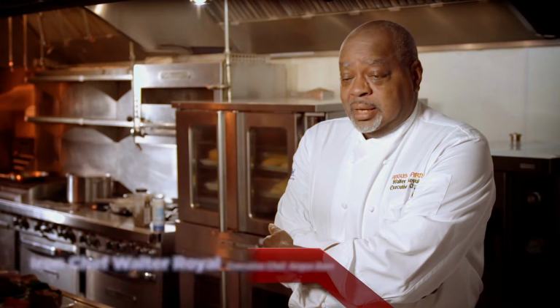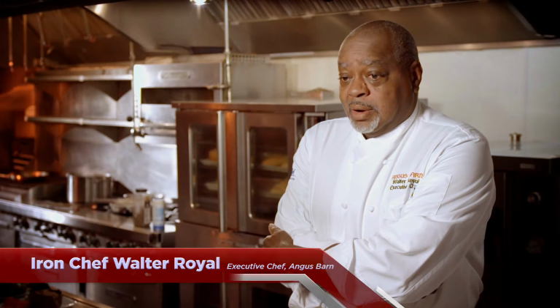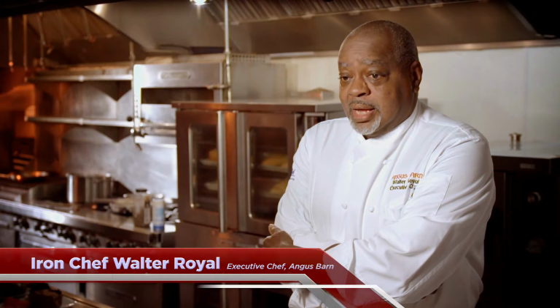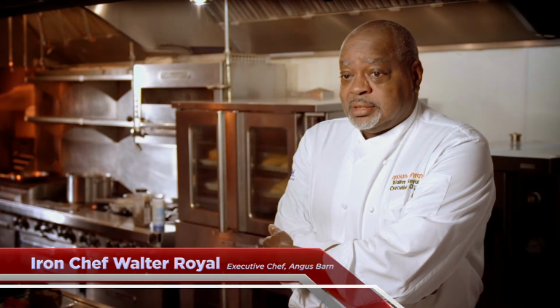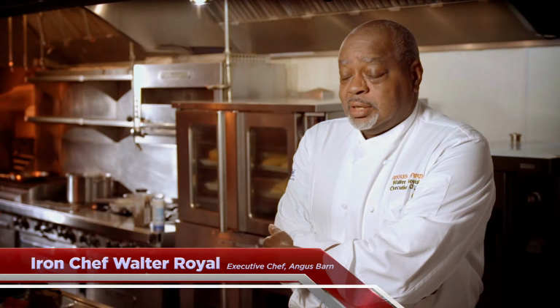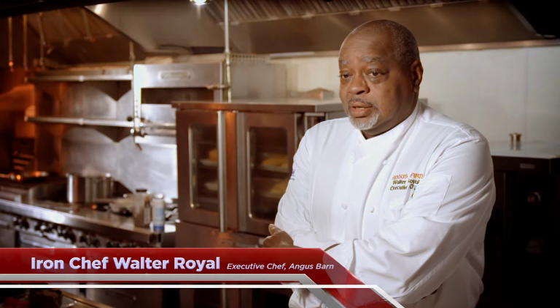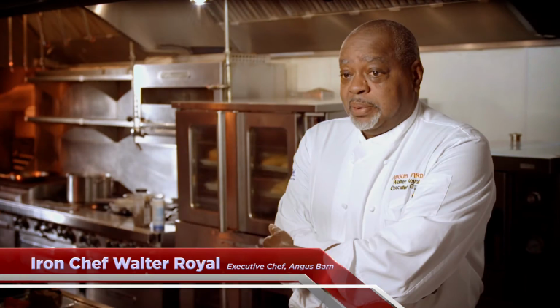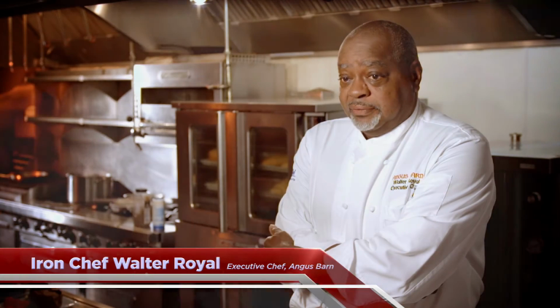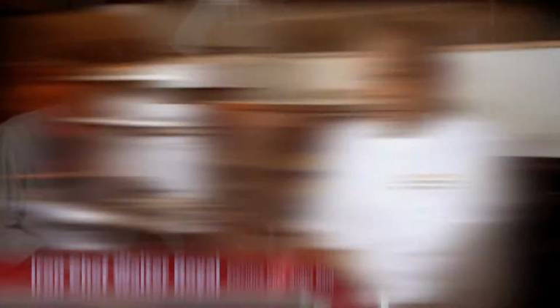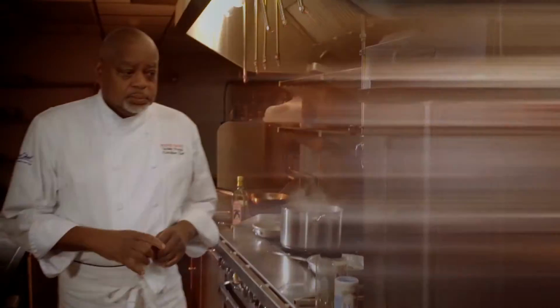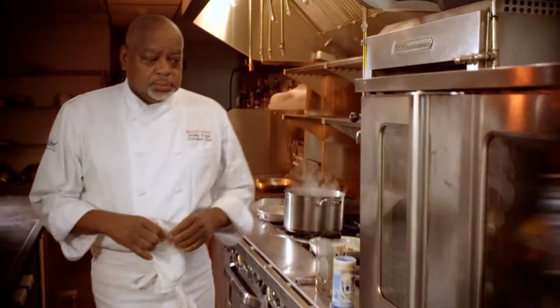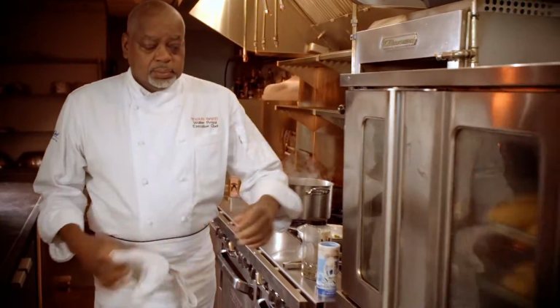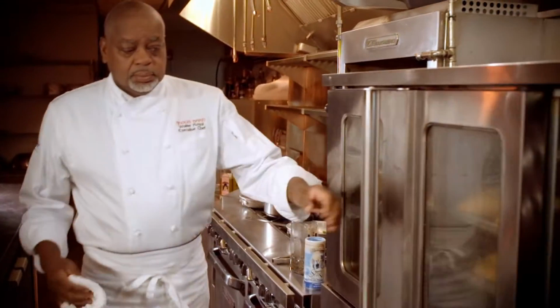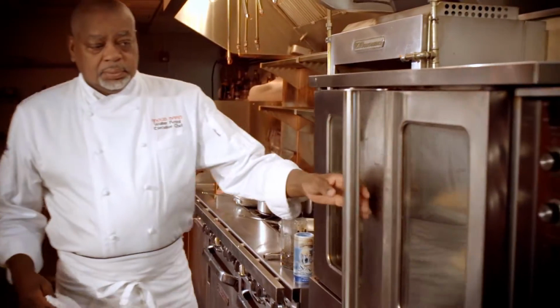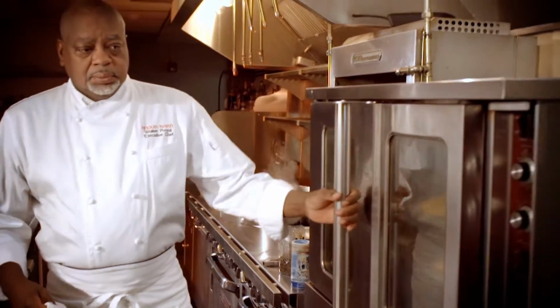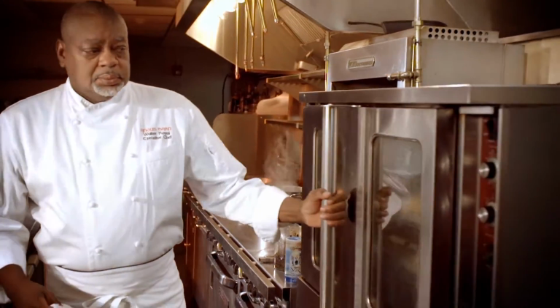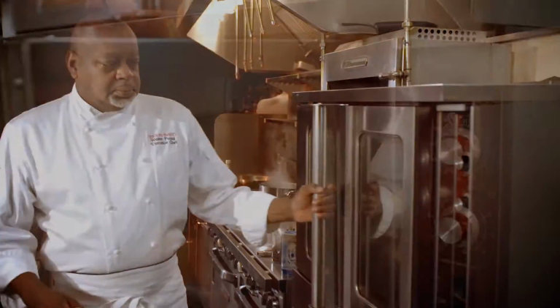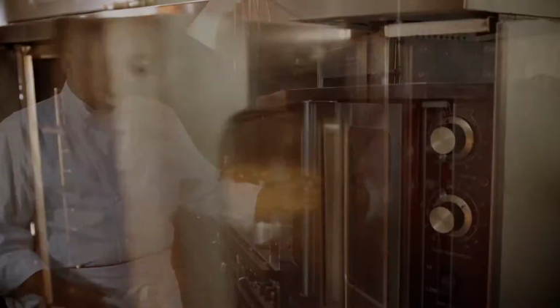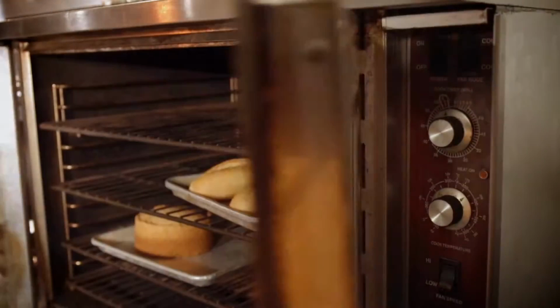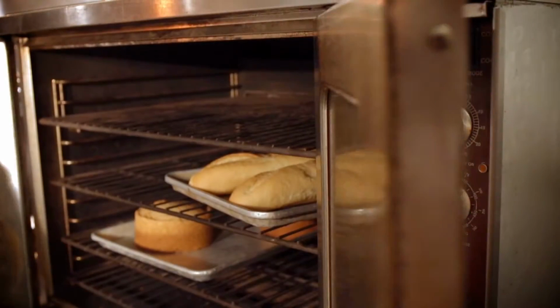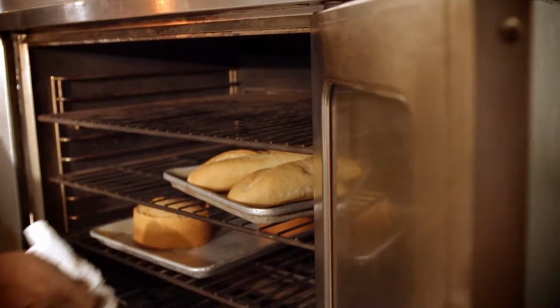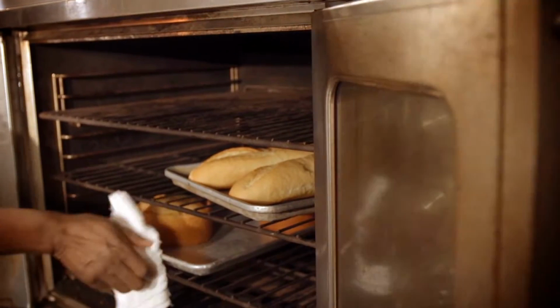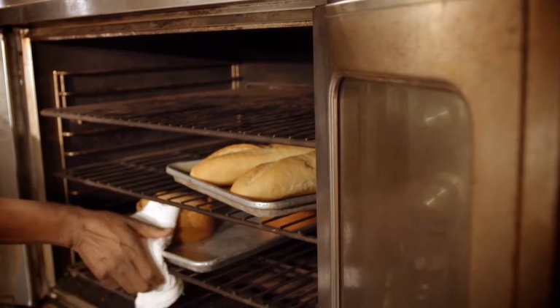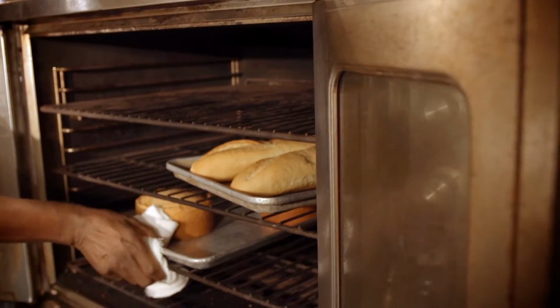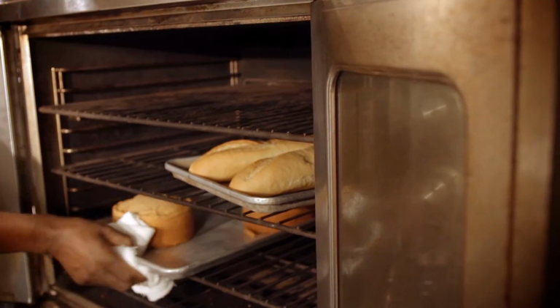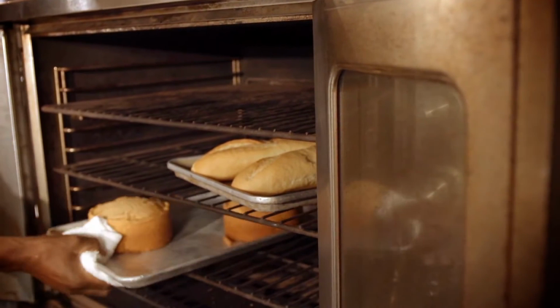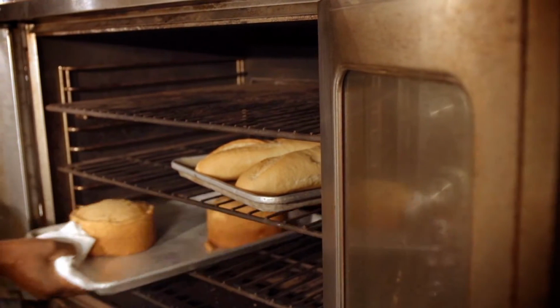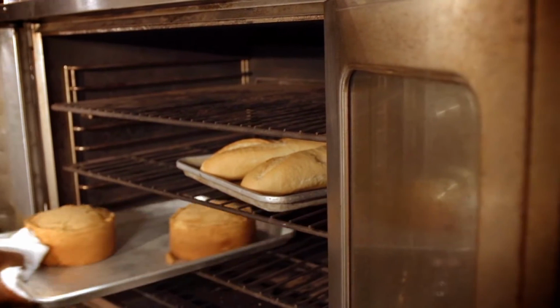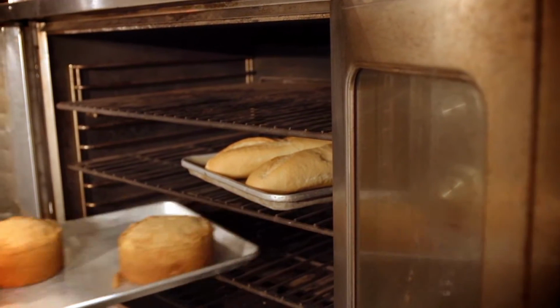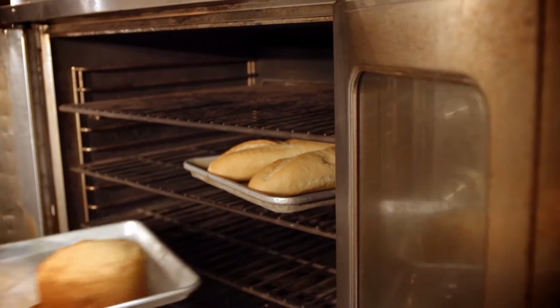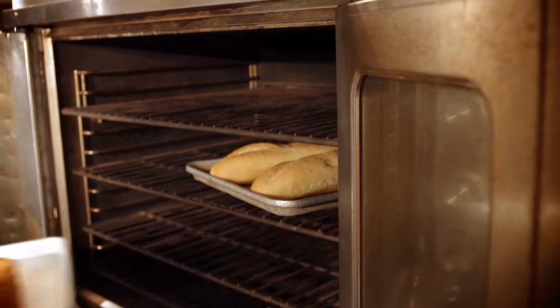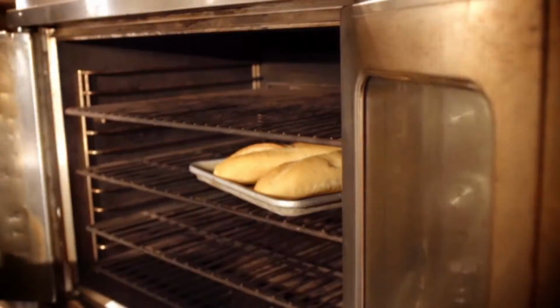Heatwise — perfect, even, consistent, across. Same thing with baking, especially soufflés.